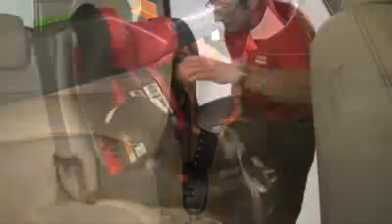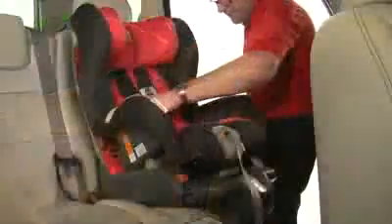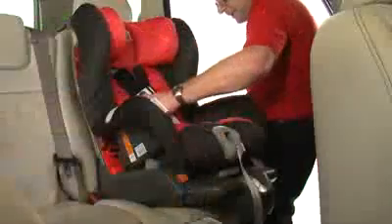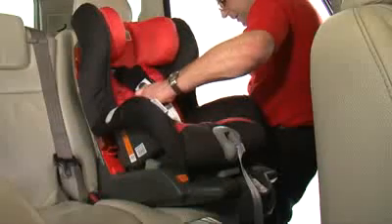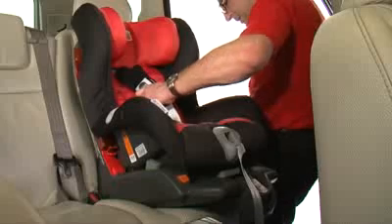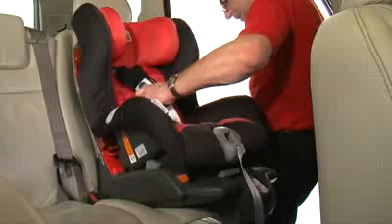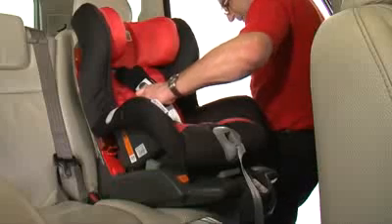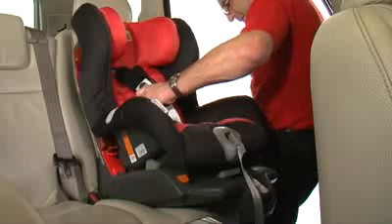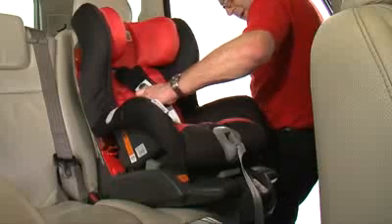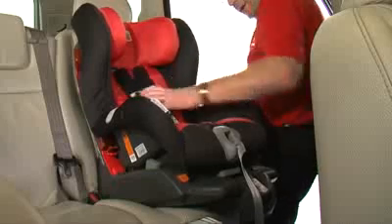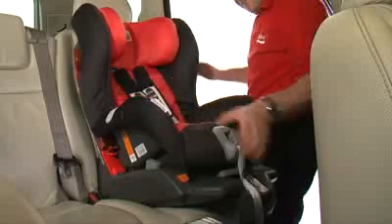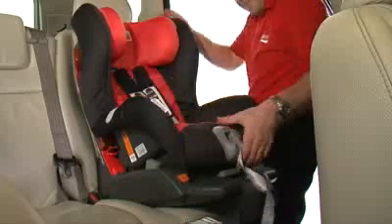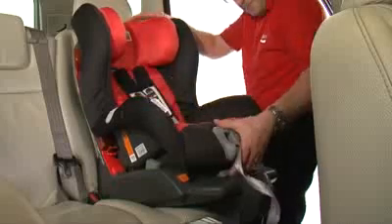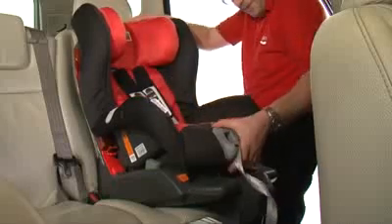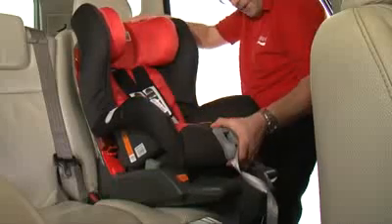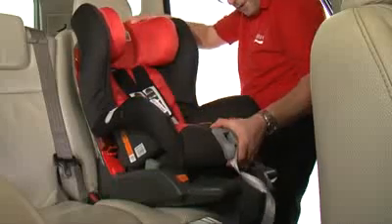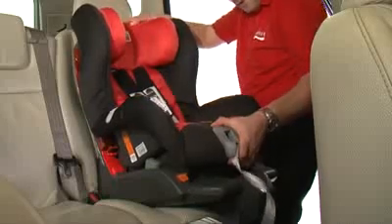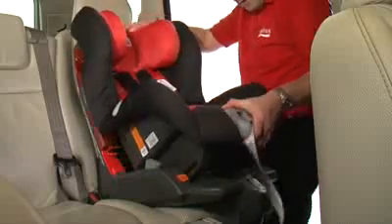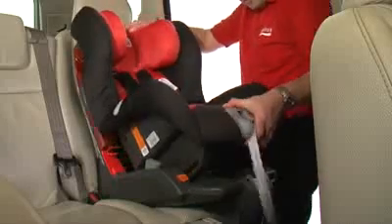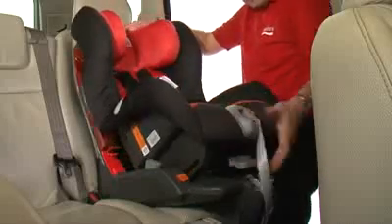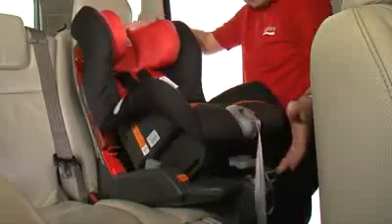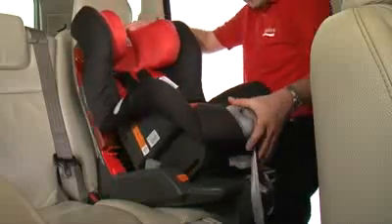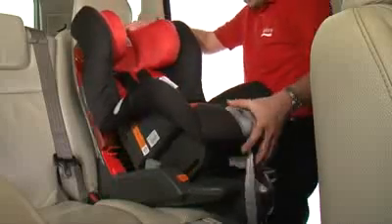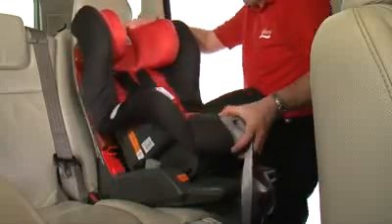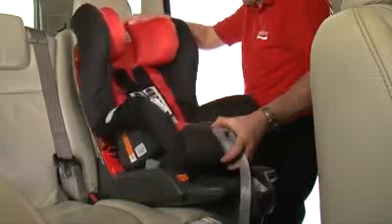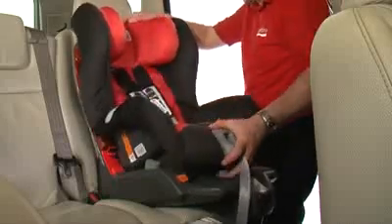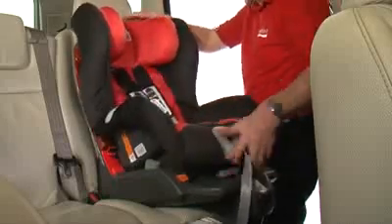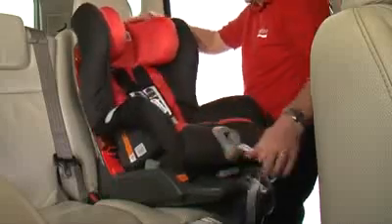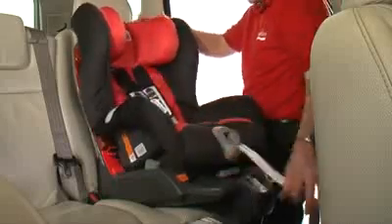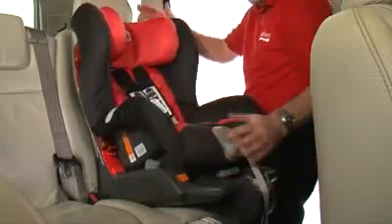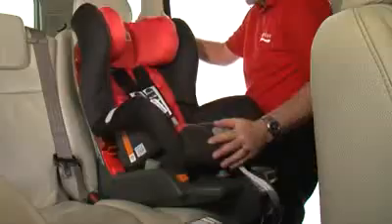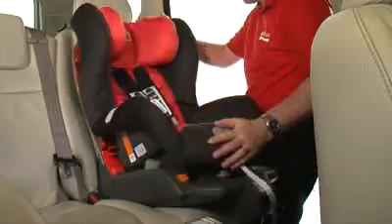Finally, check the installation is correct by holding onto the harness, making sure it is firm and secure.